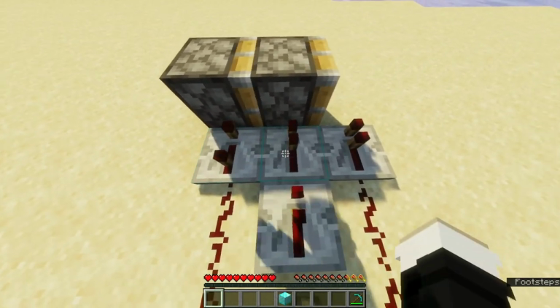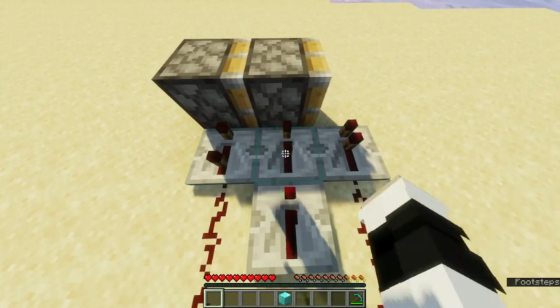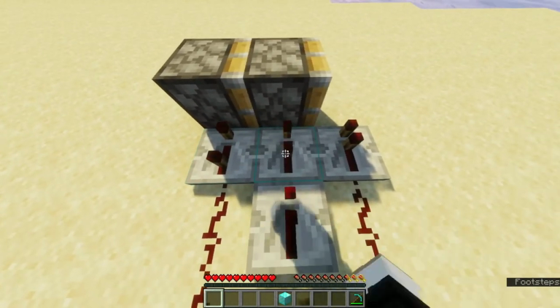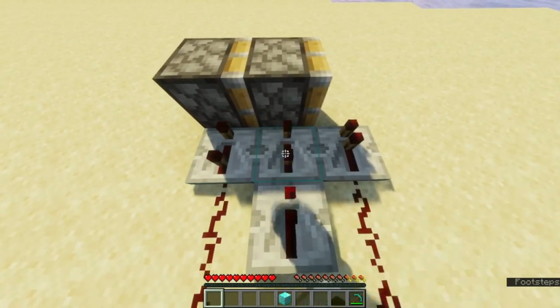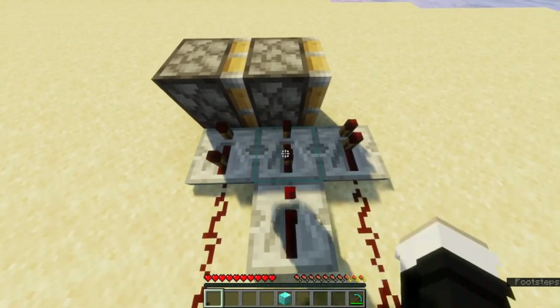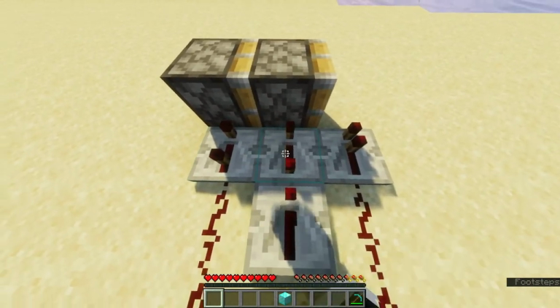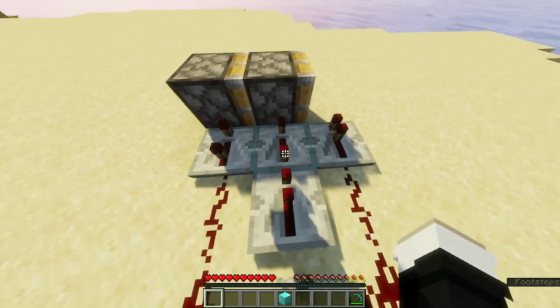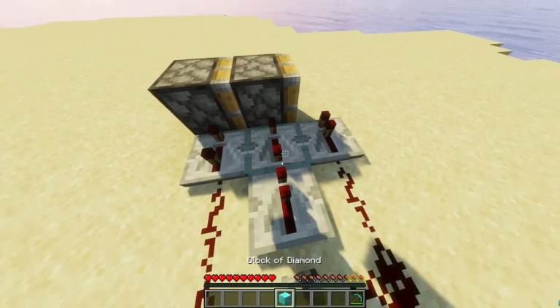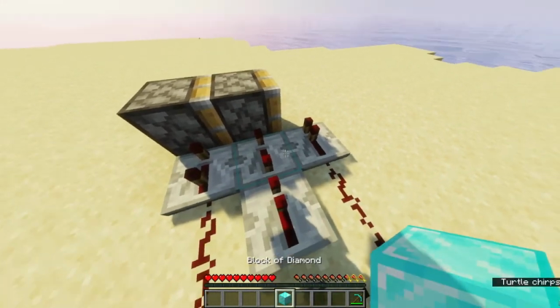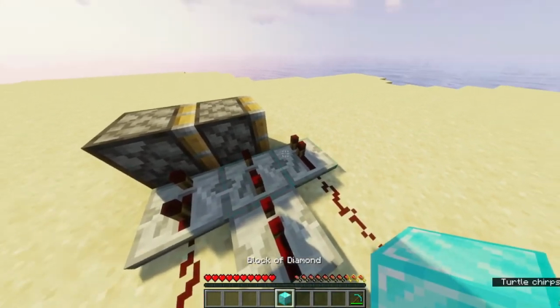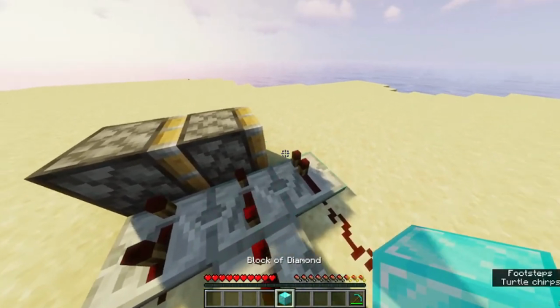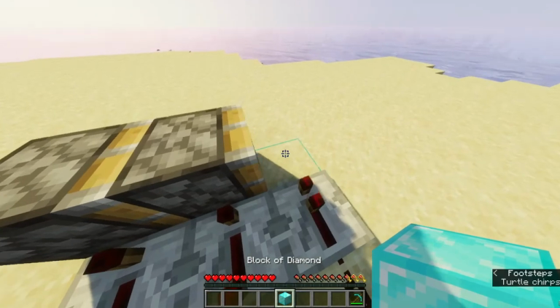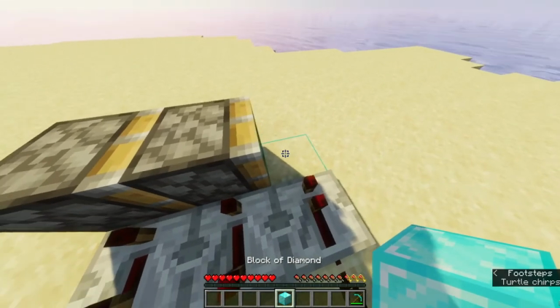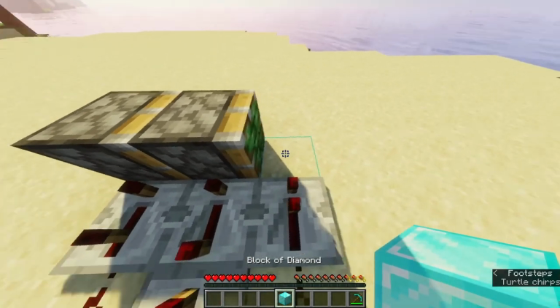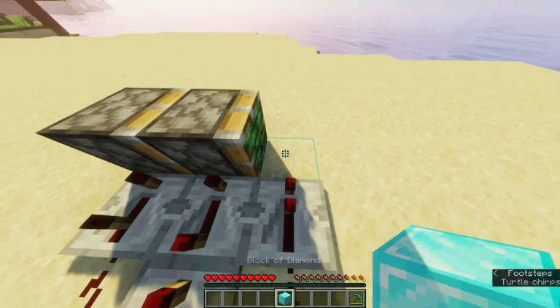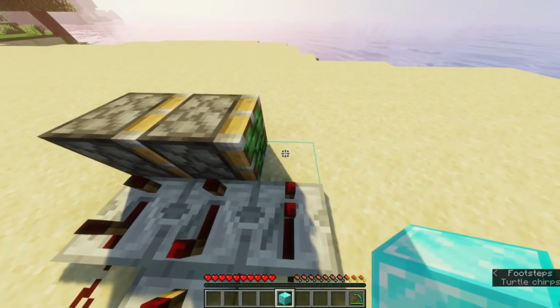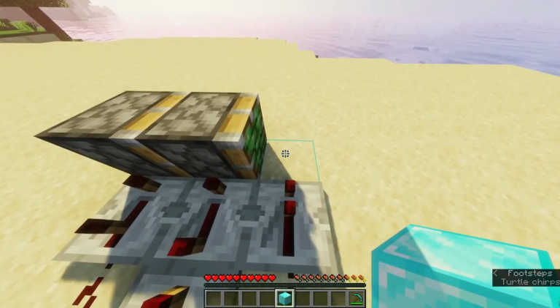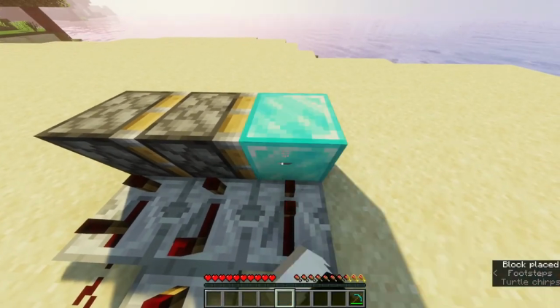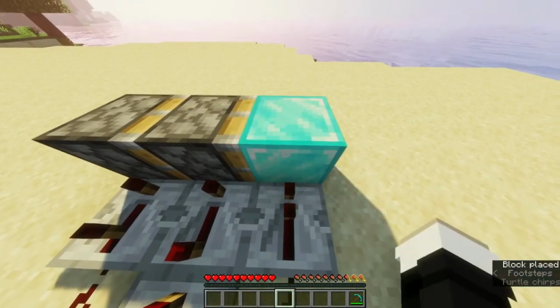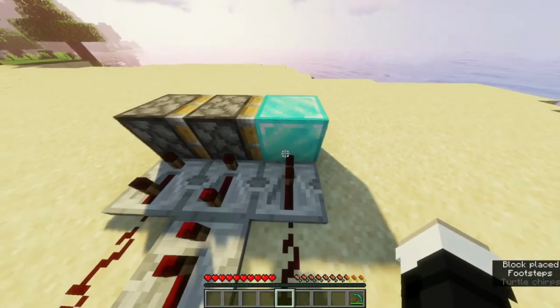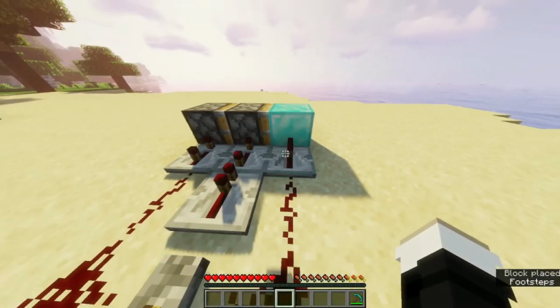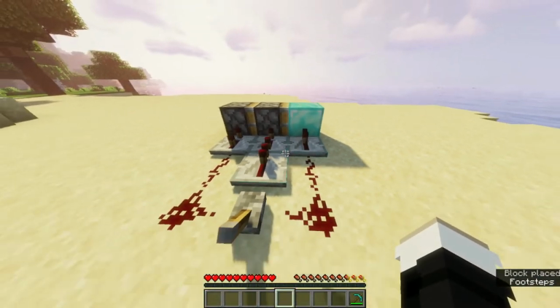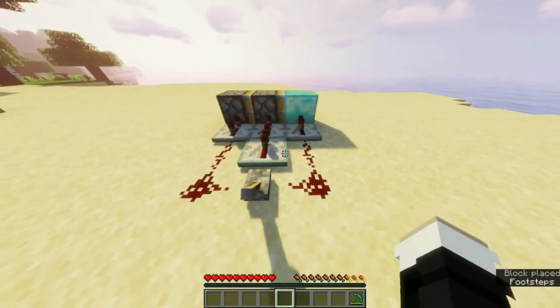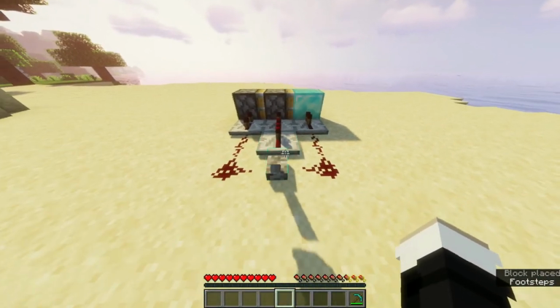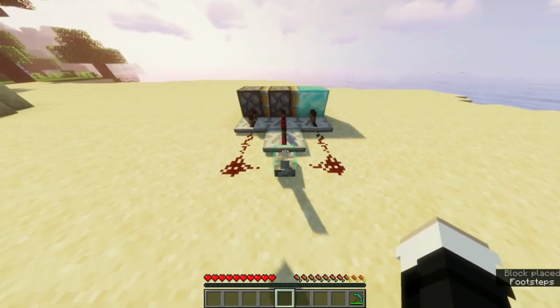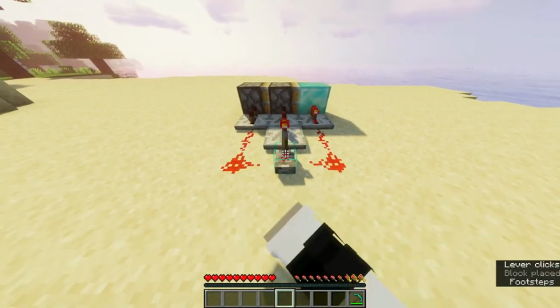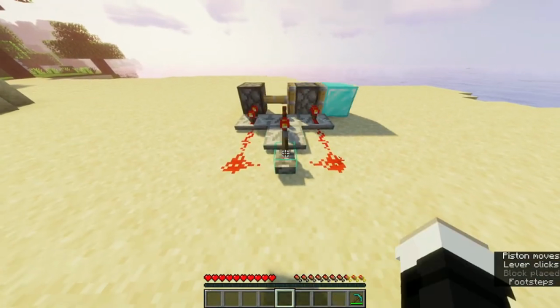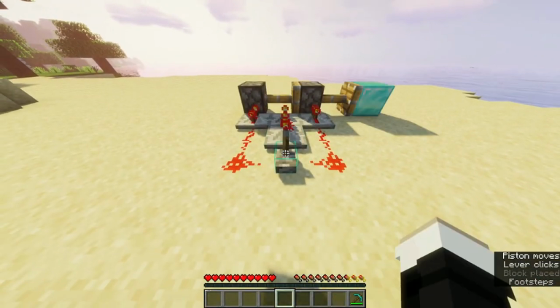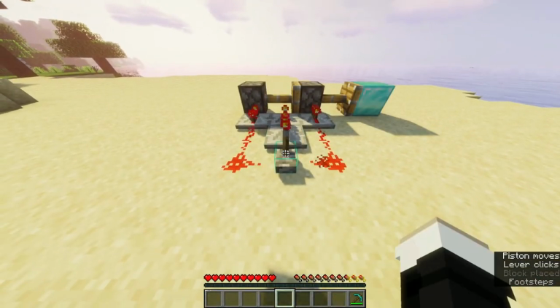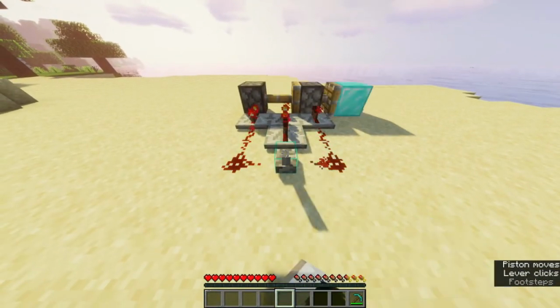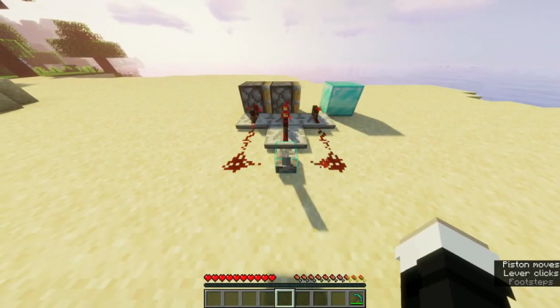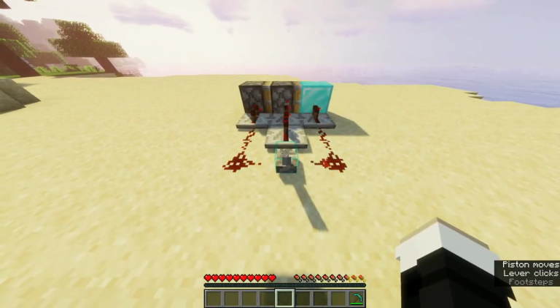Click the first middle one three times and leave the other ones alone. Then place your block. Have fun with your new double piston extender!